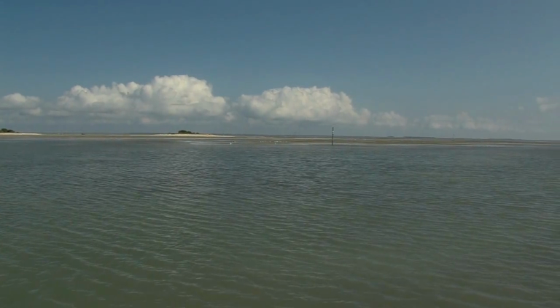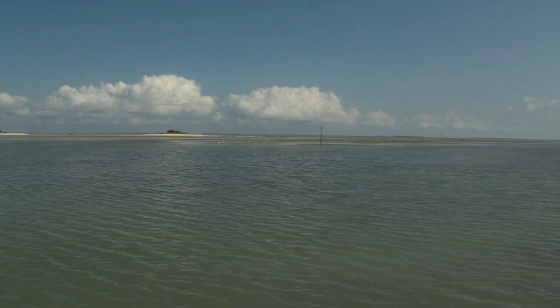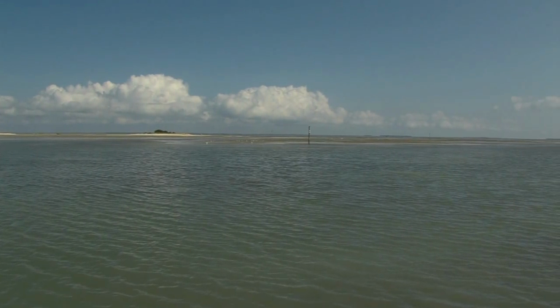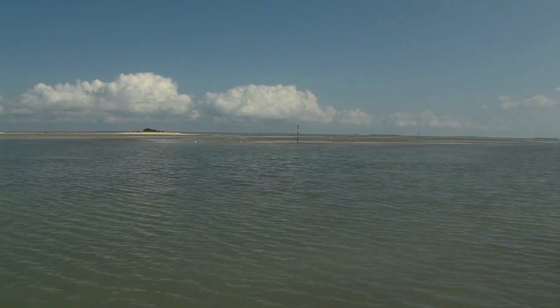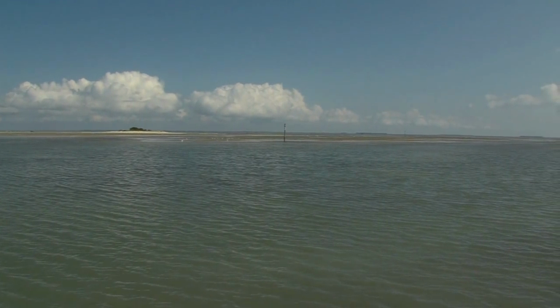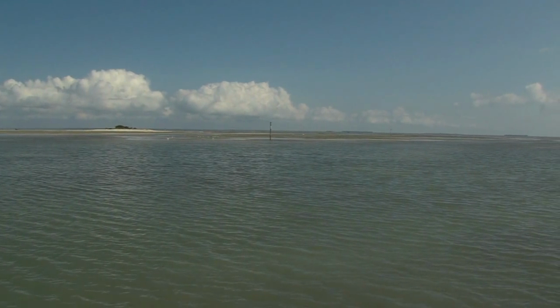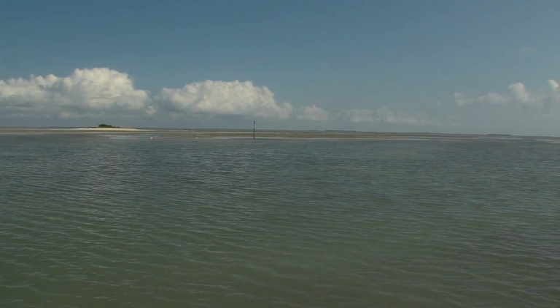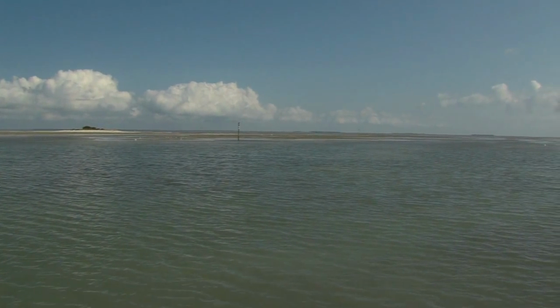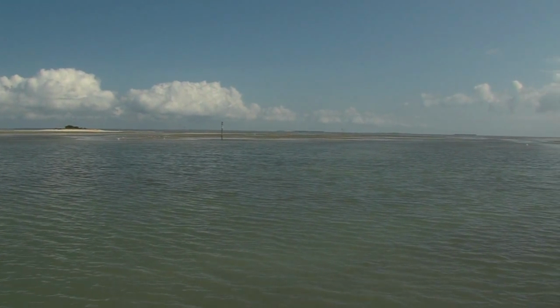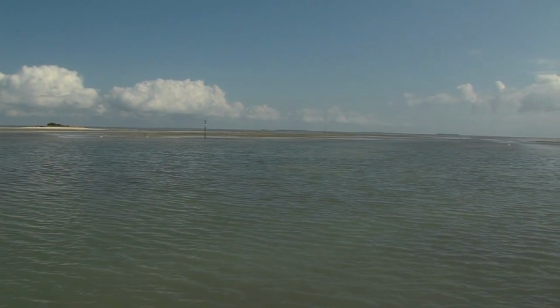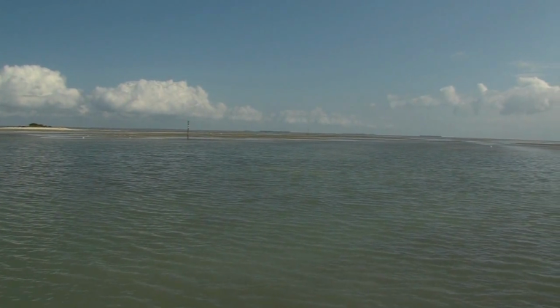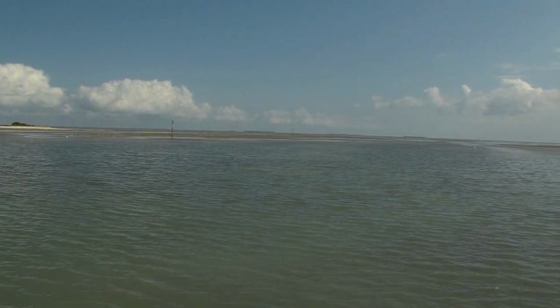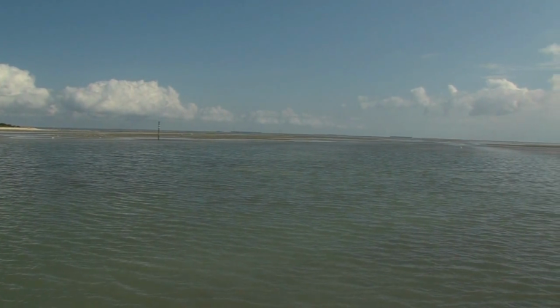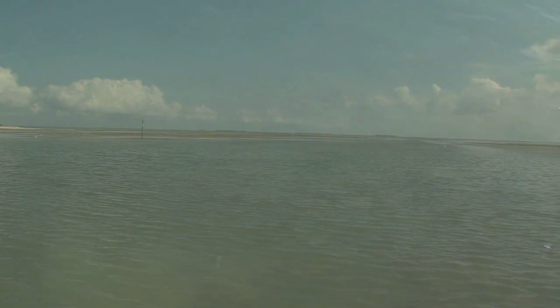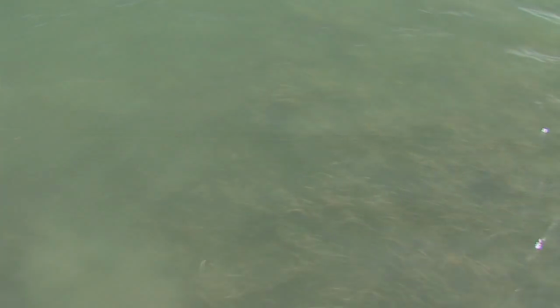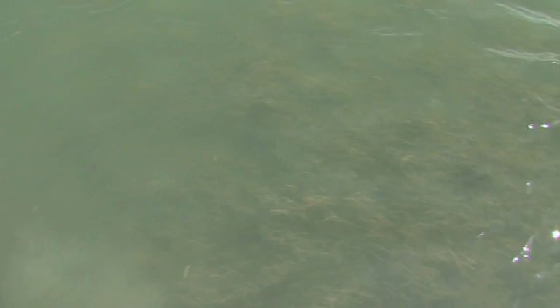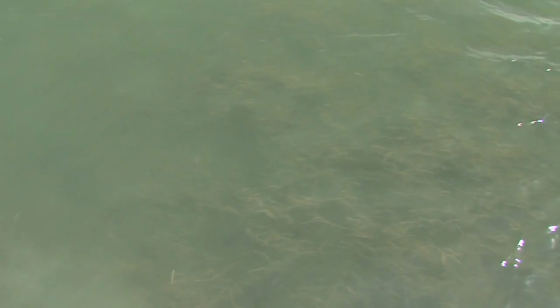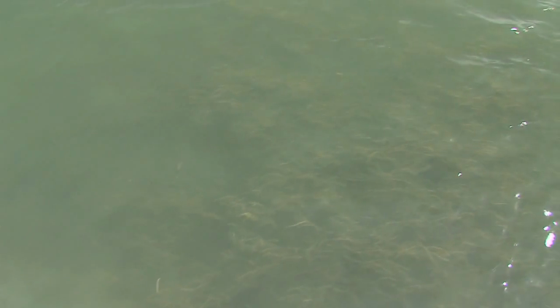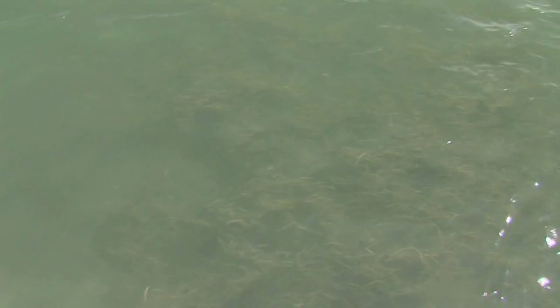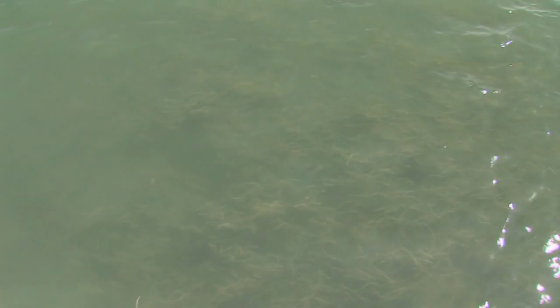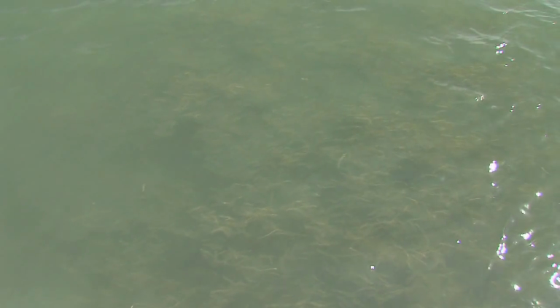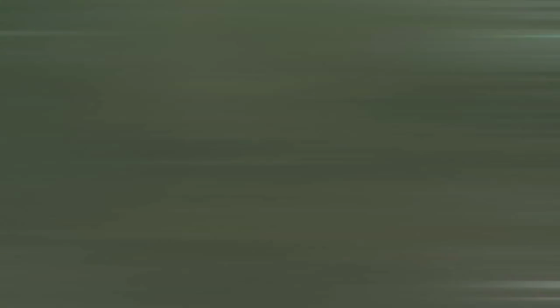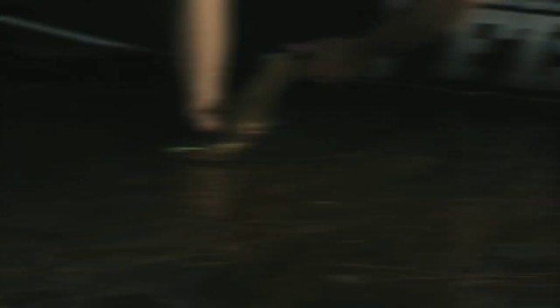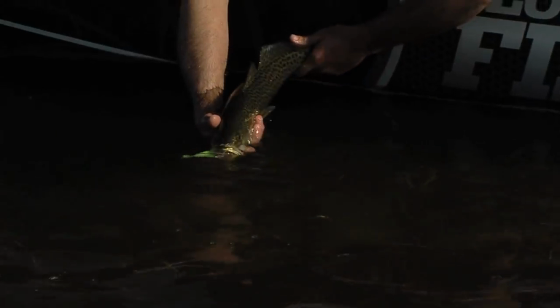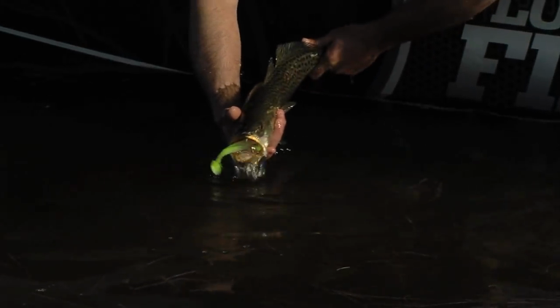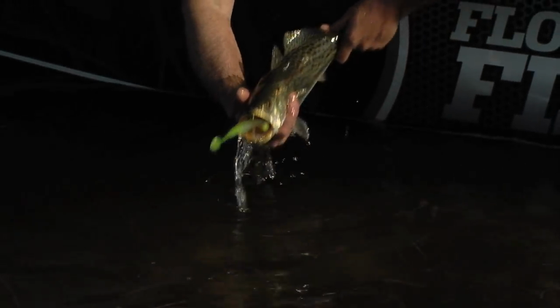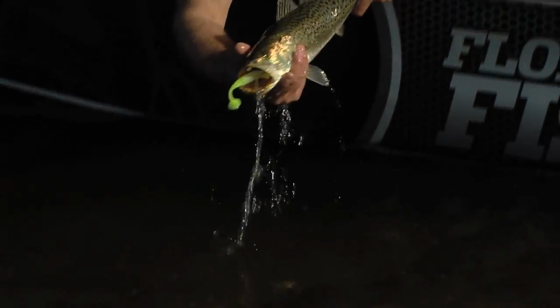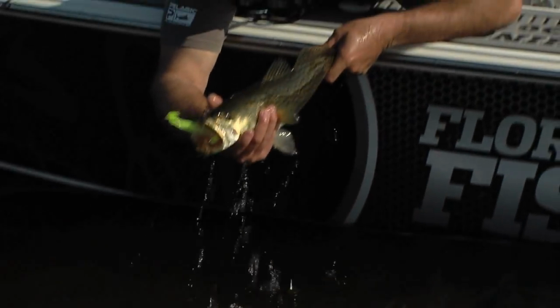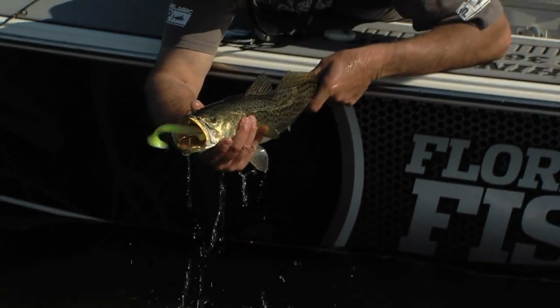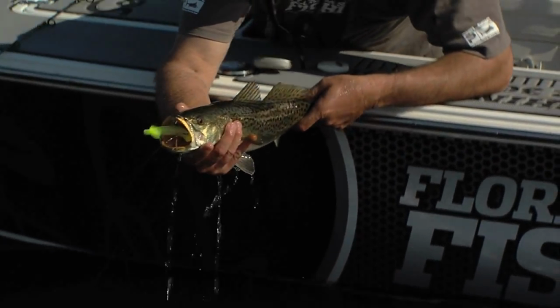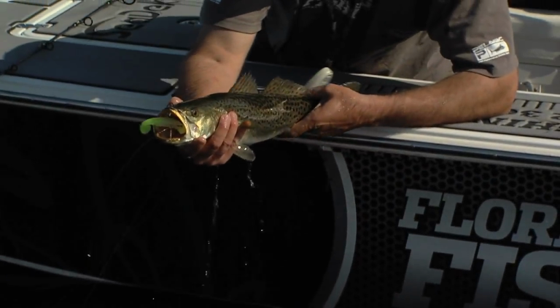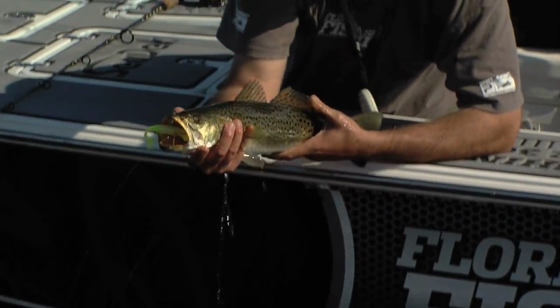The bottom line is that the region's game fish are worth much more alive than dead, so please handle fish intended for release with extreme care.